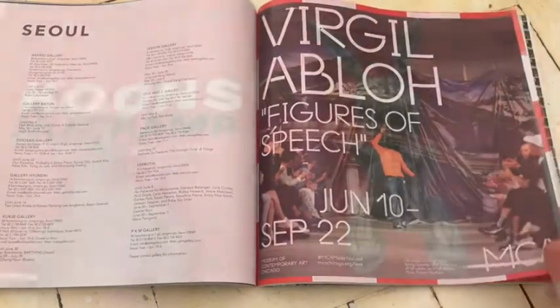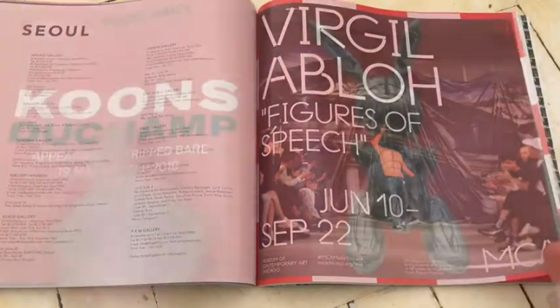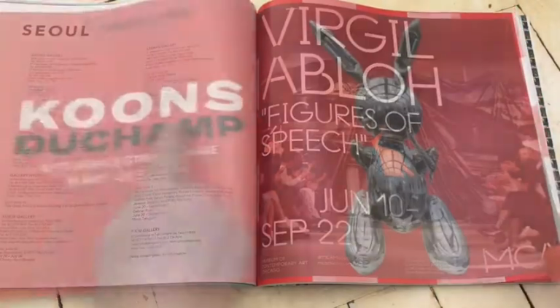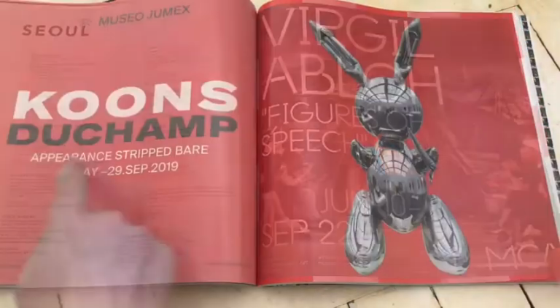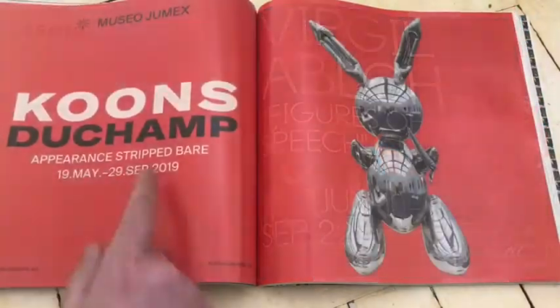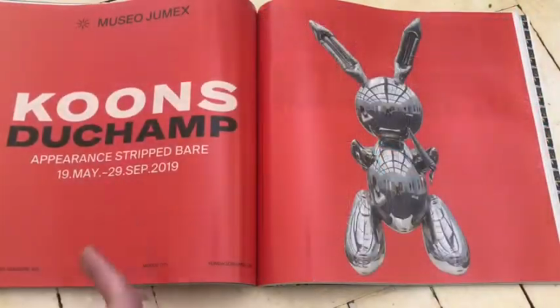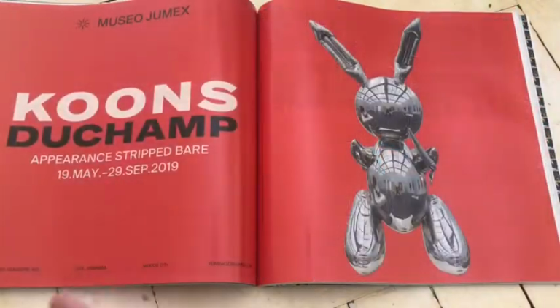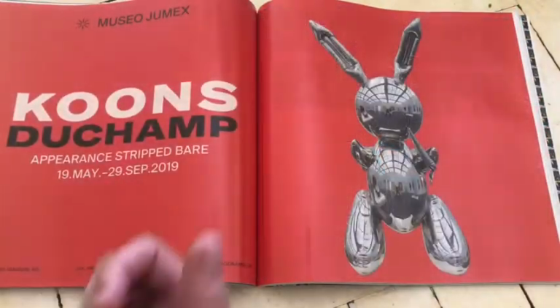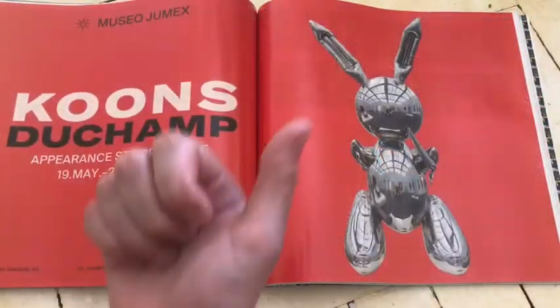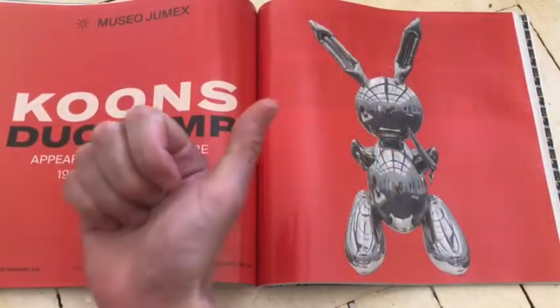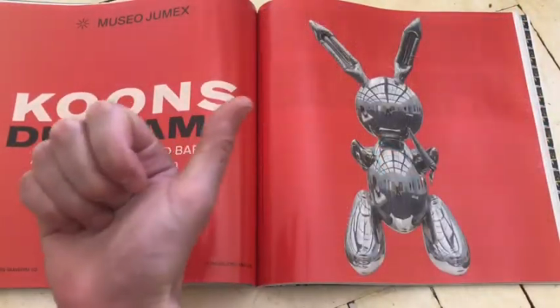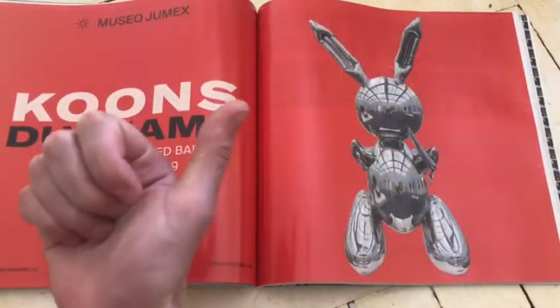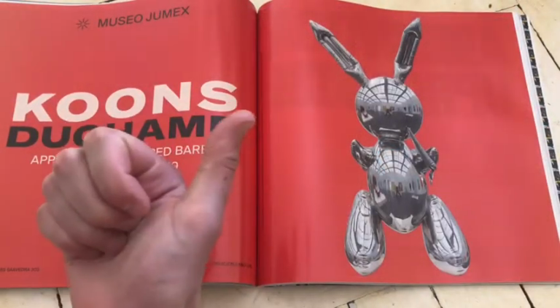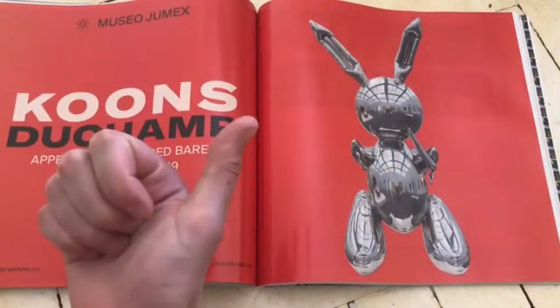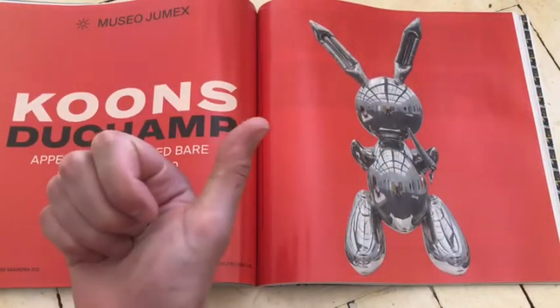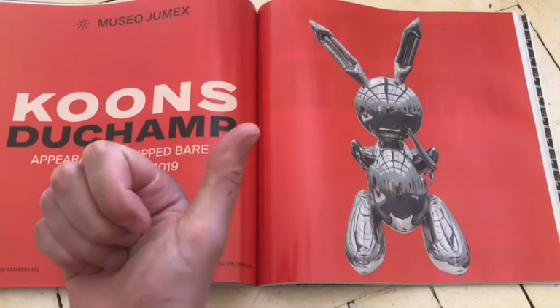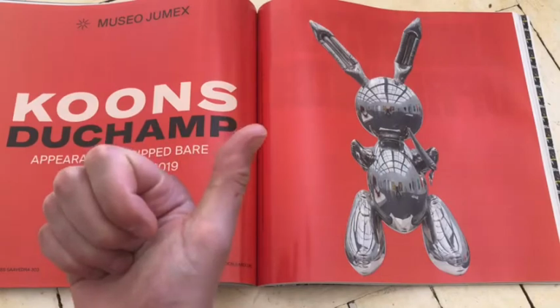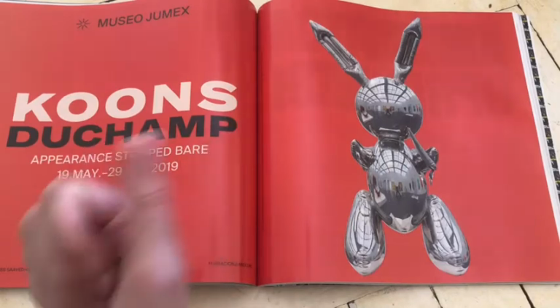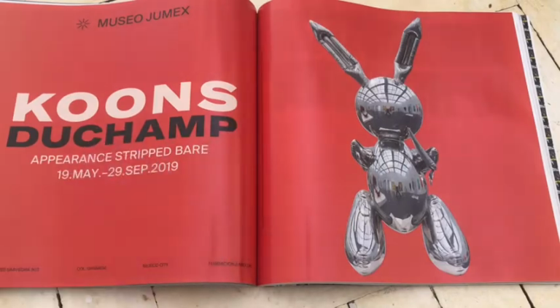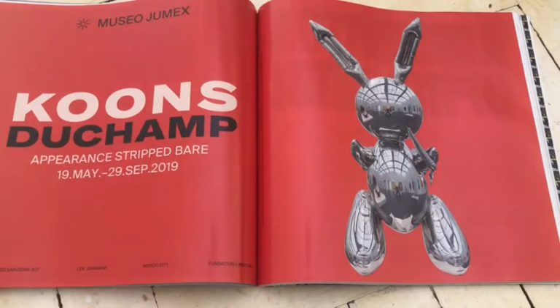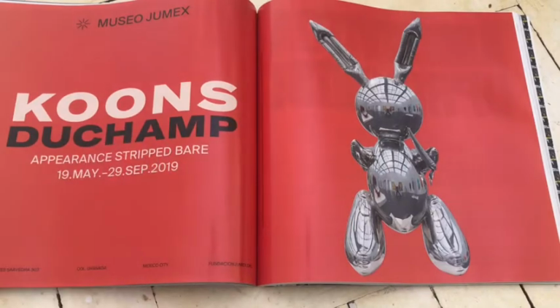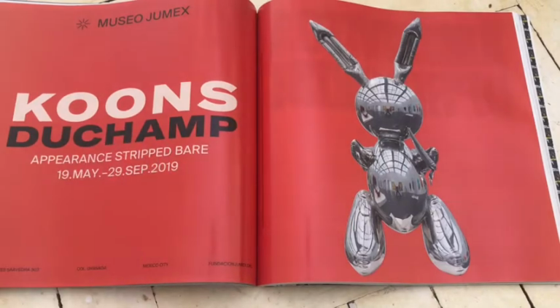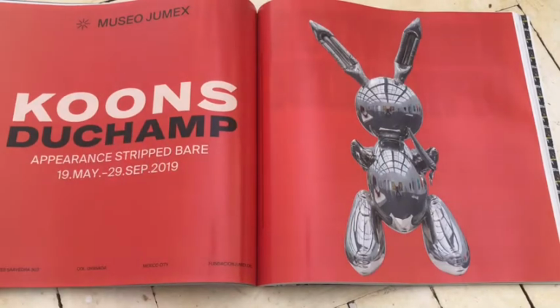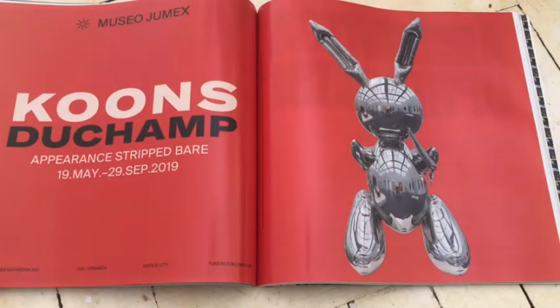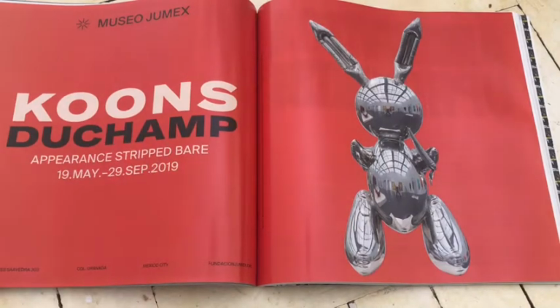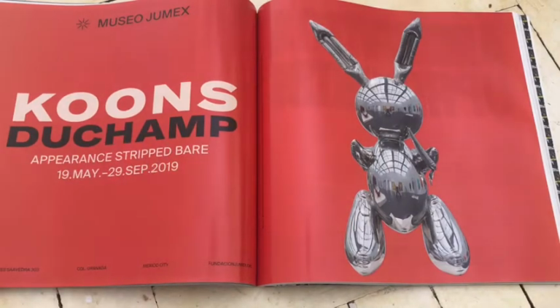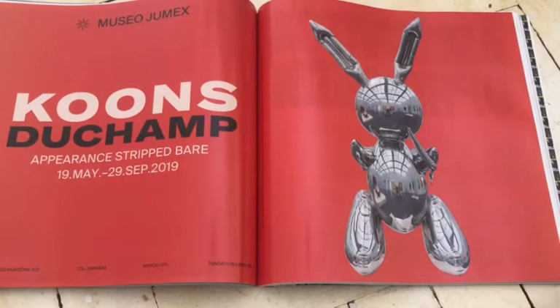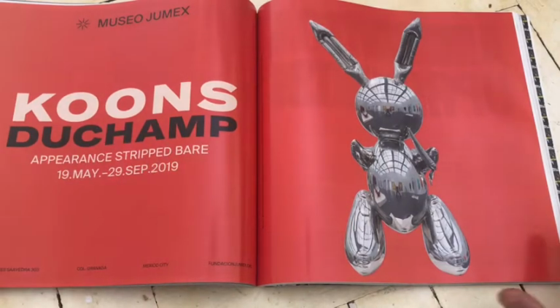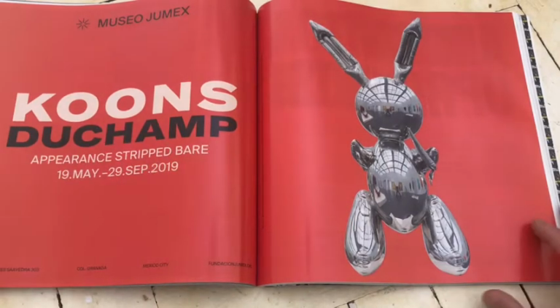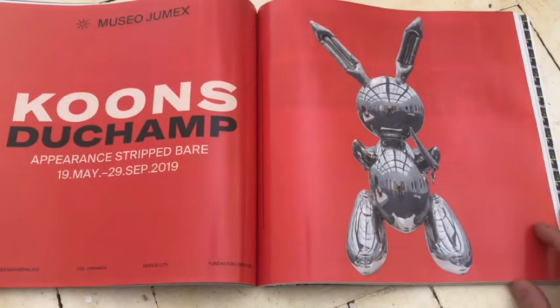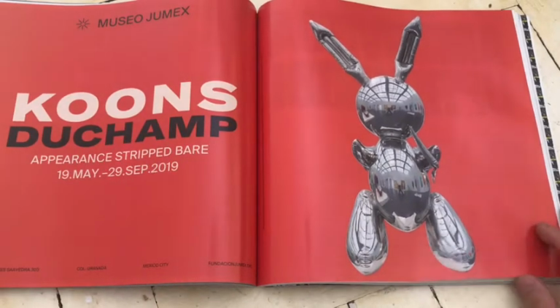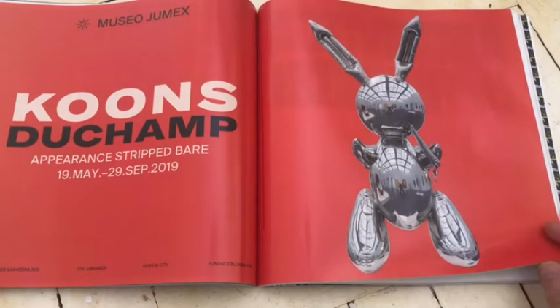Koons and Duchamp — go for it lads. Two amazing artists.